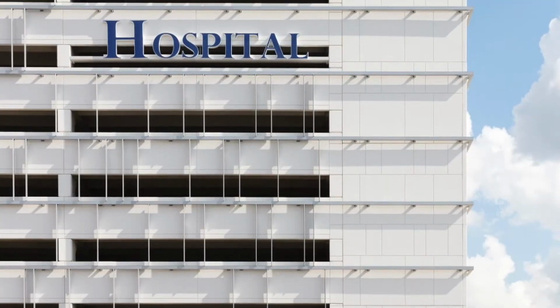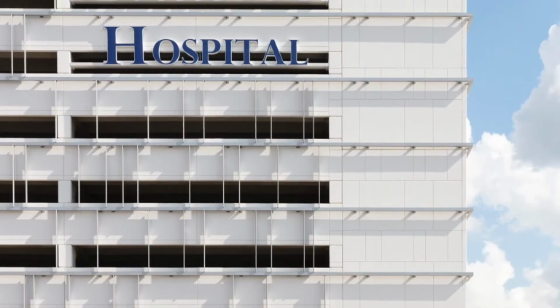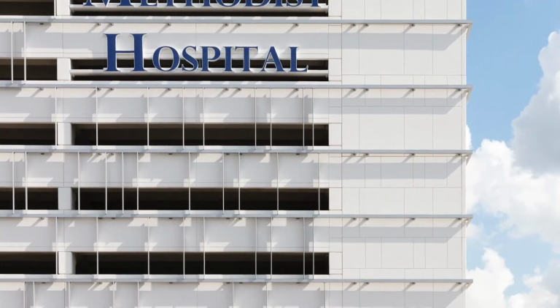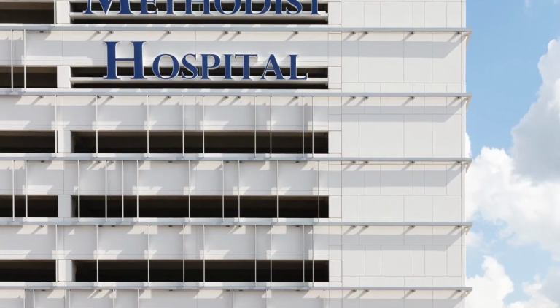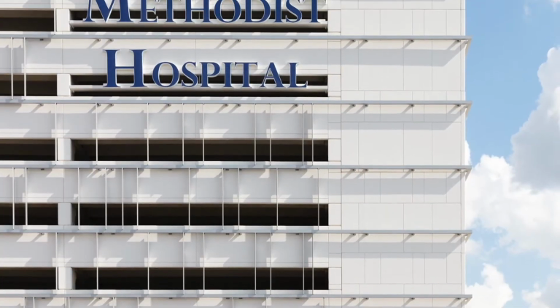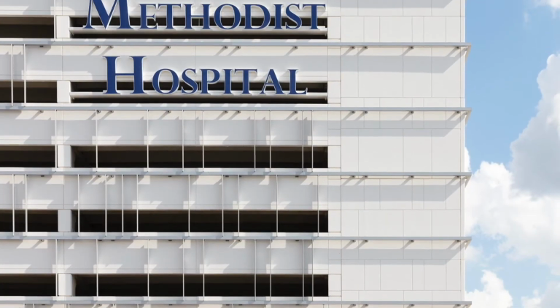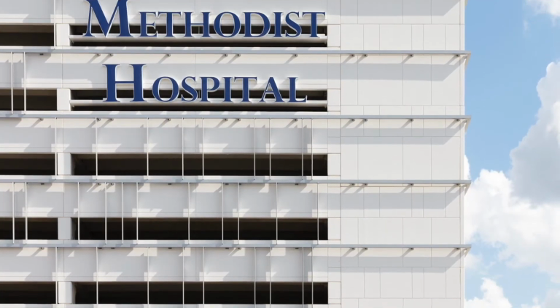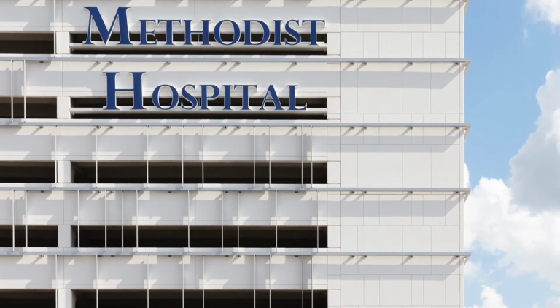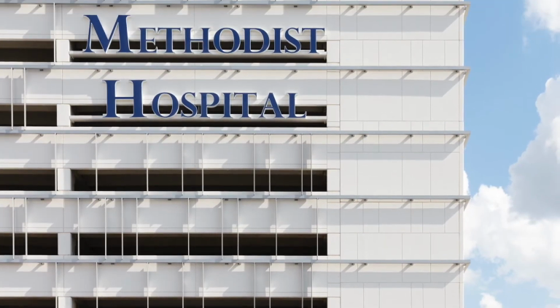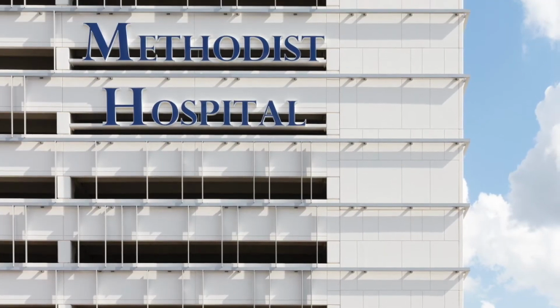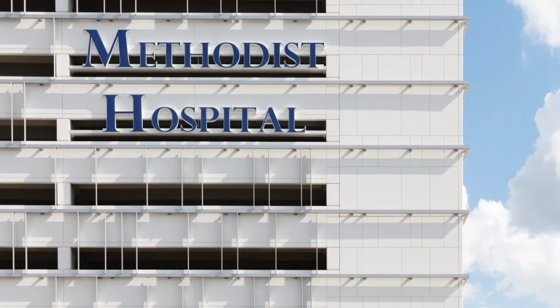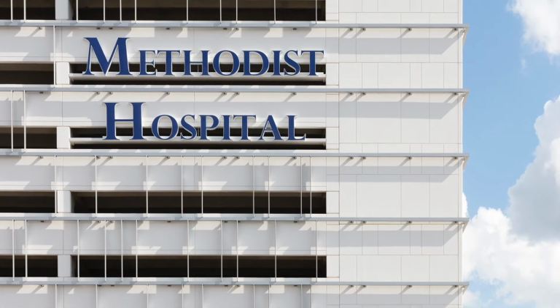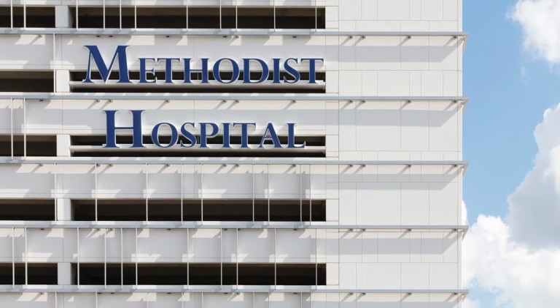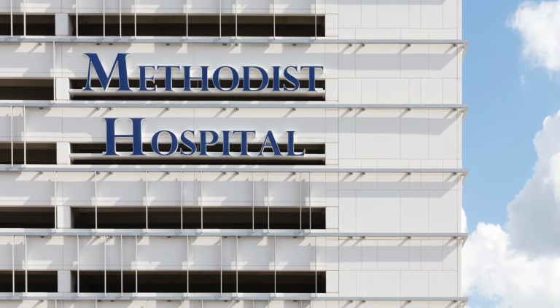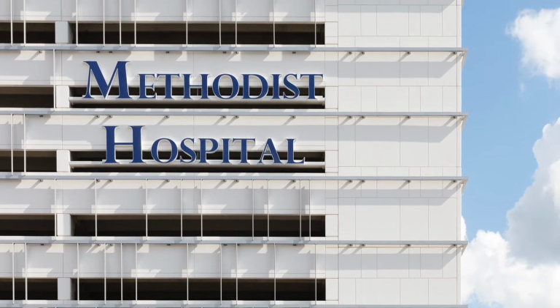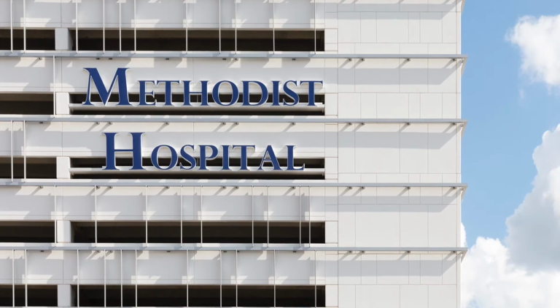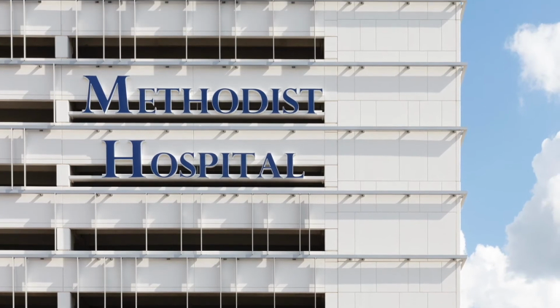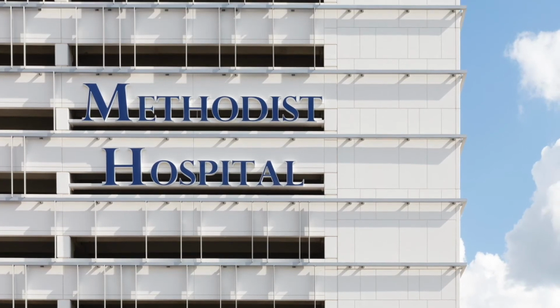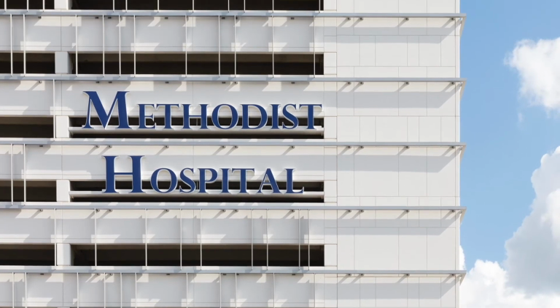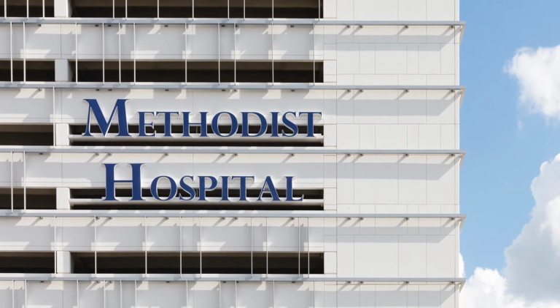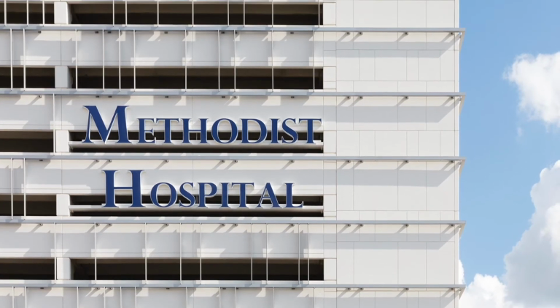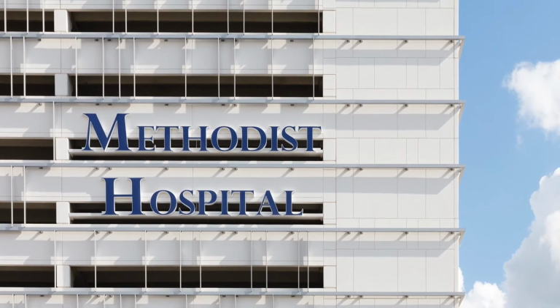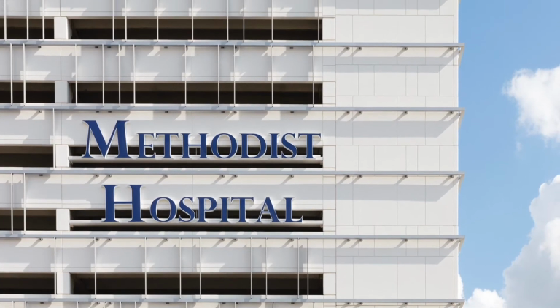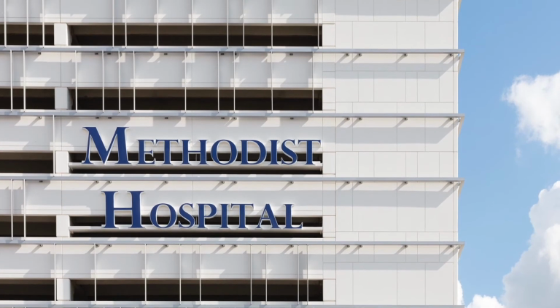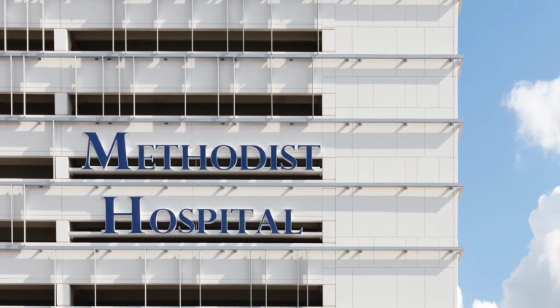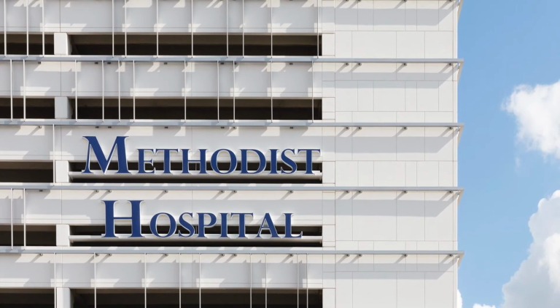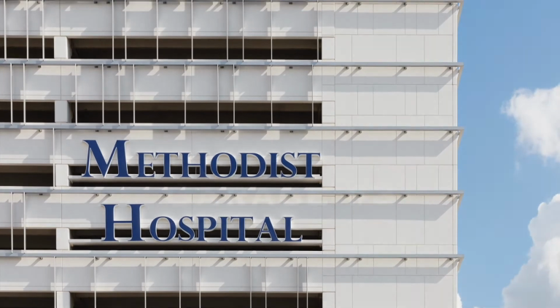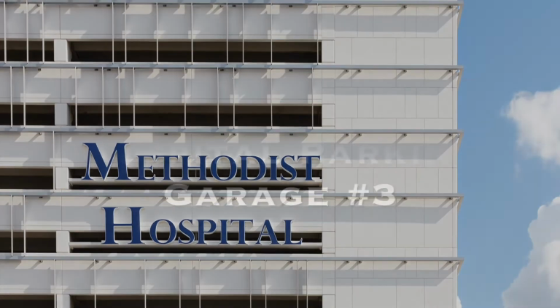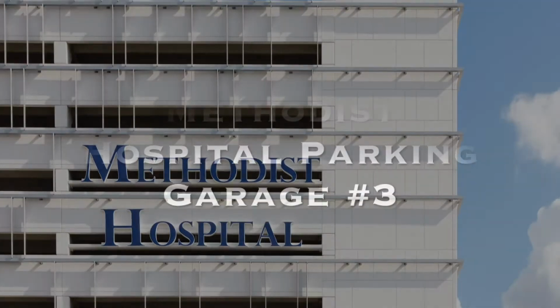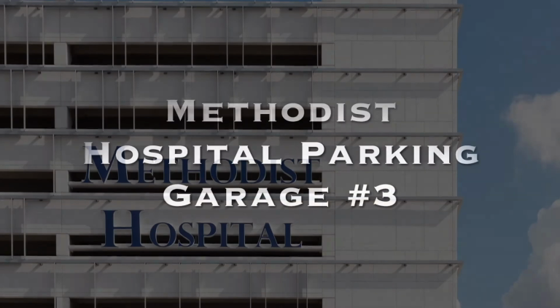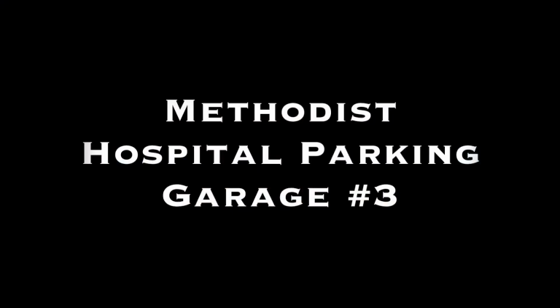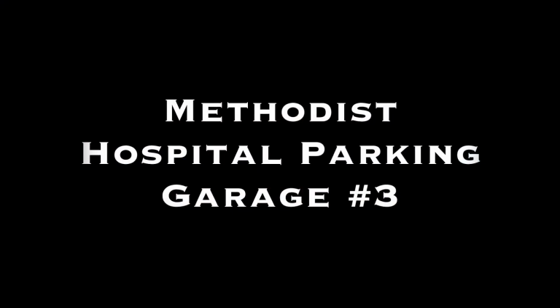The Methodist Hospital's third parking garage is certainly a shining star of engineering precast in Texas.